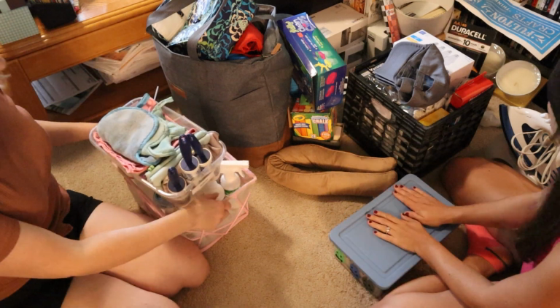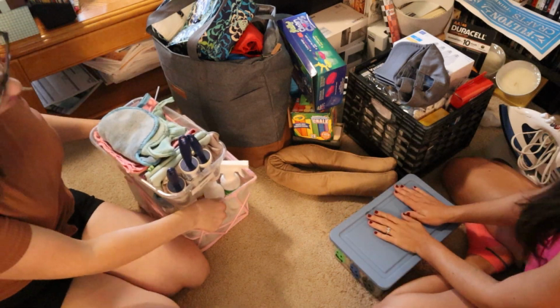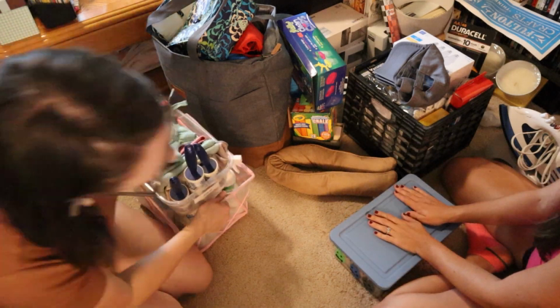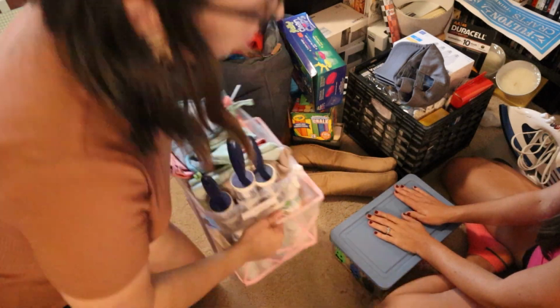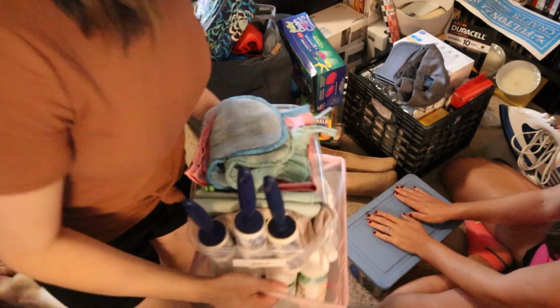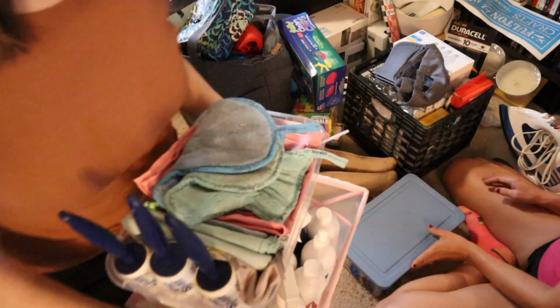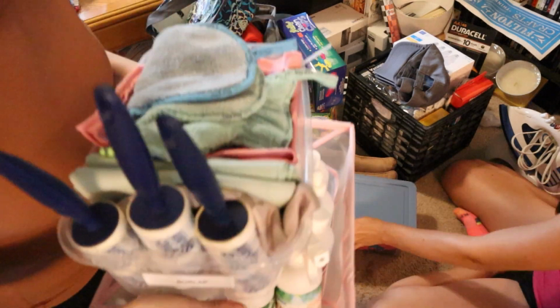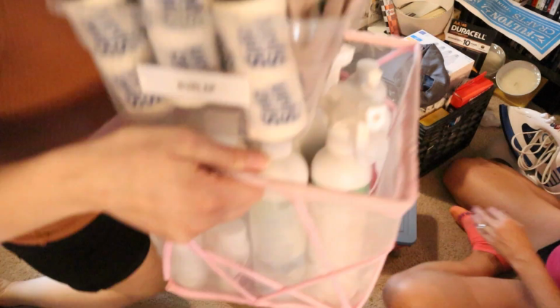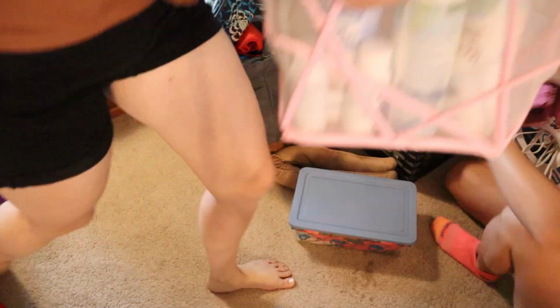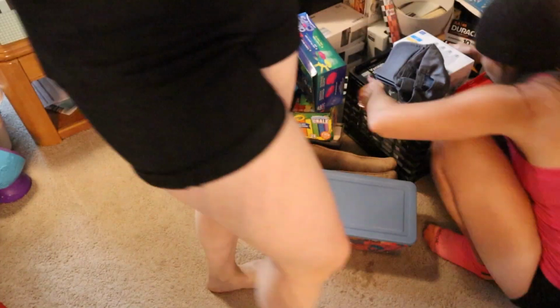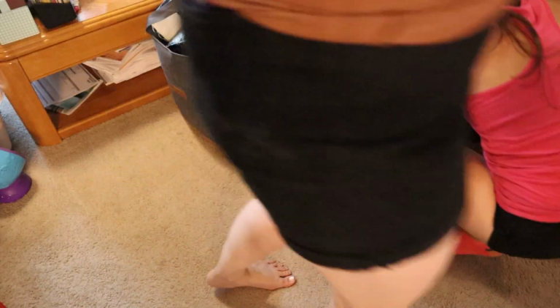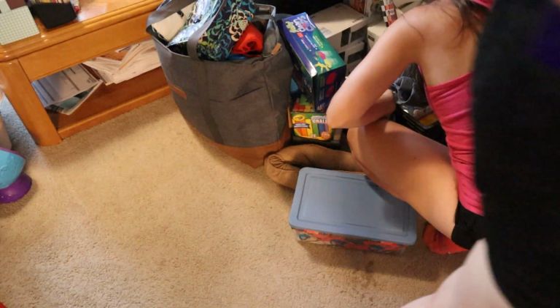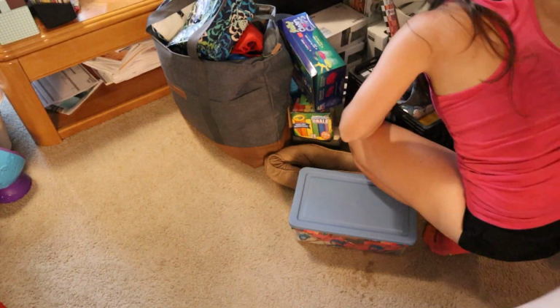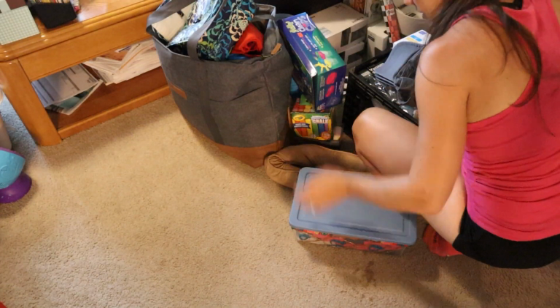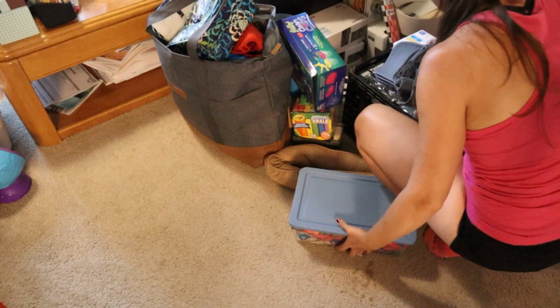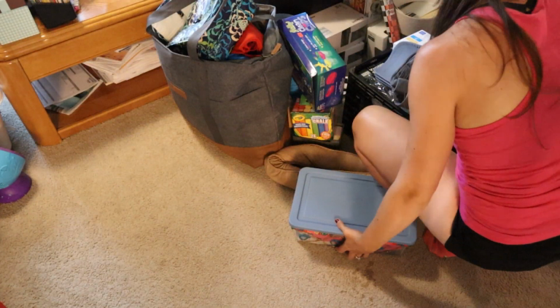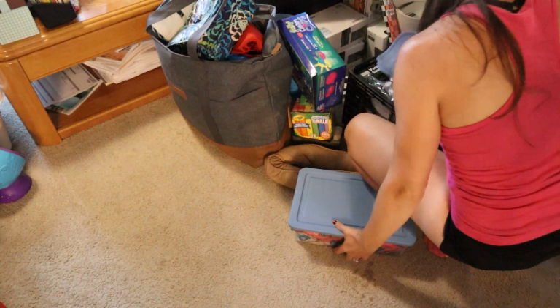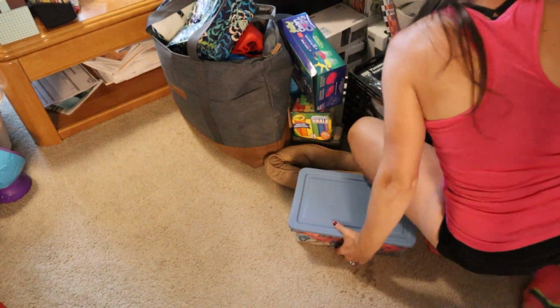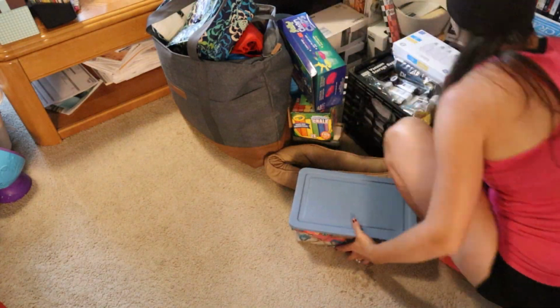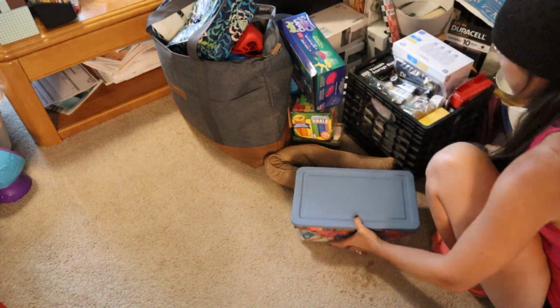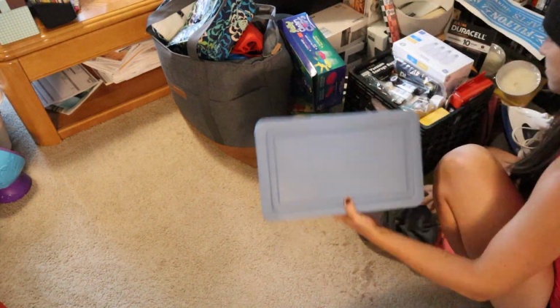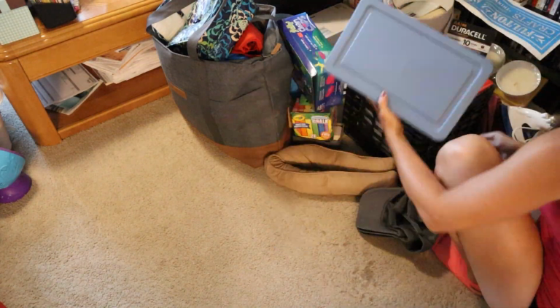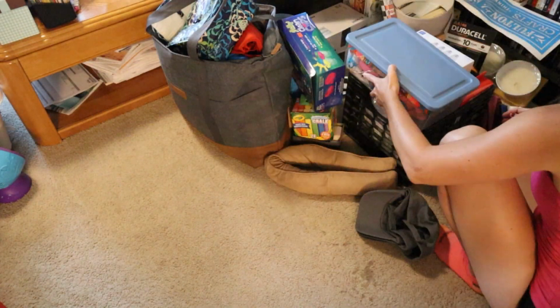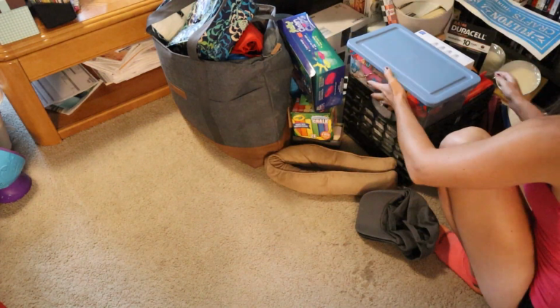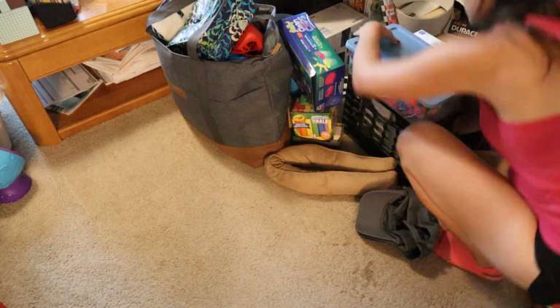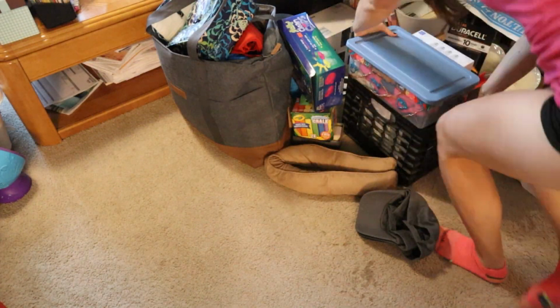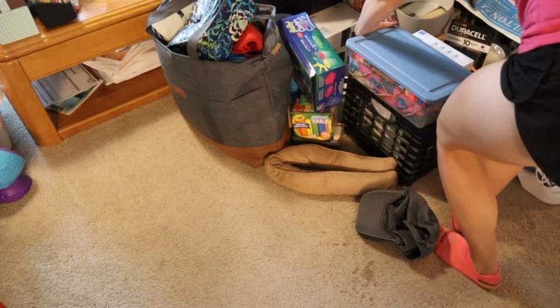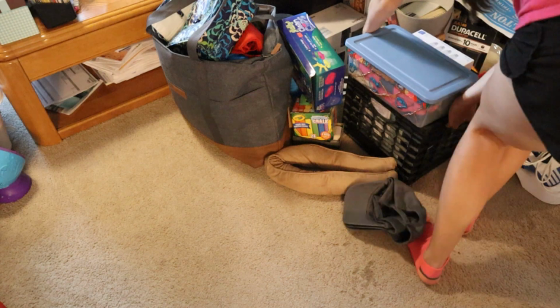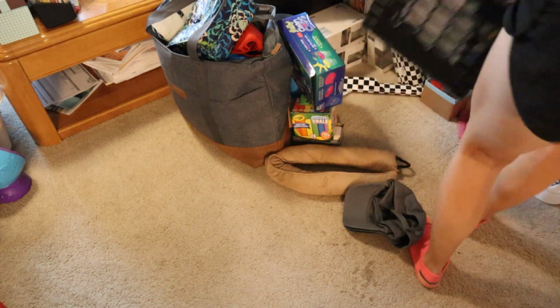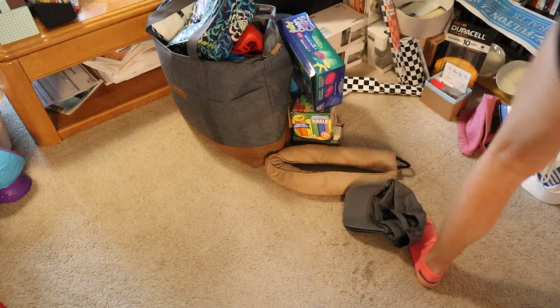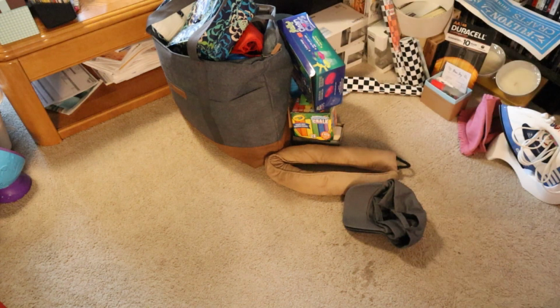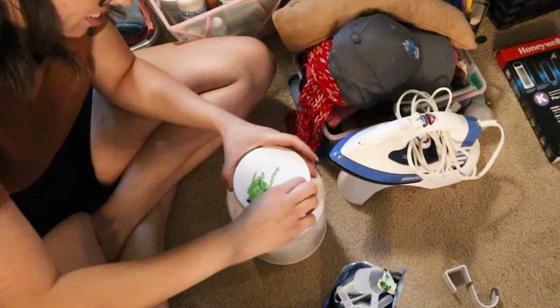When we were decluttering, we simply made a donation pile in one spot so that way when we were all done, she had one pile of things to donate.